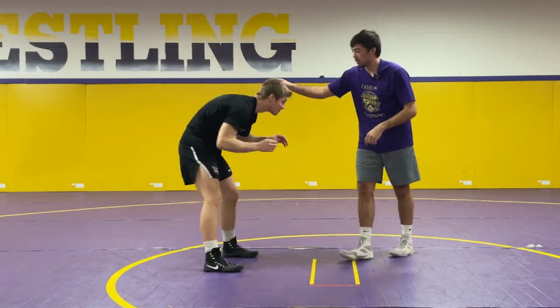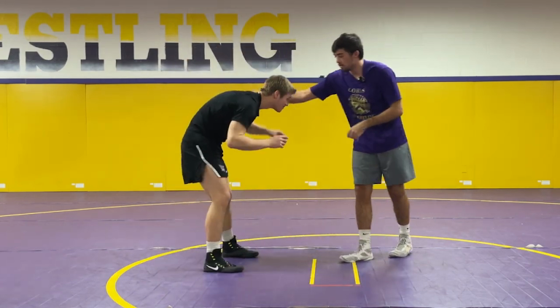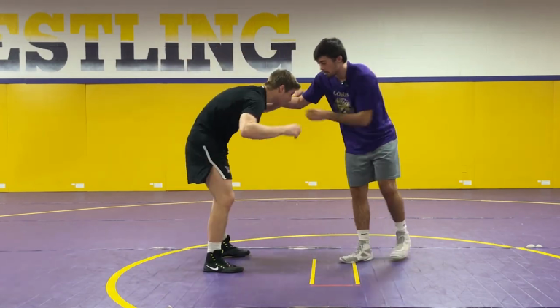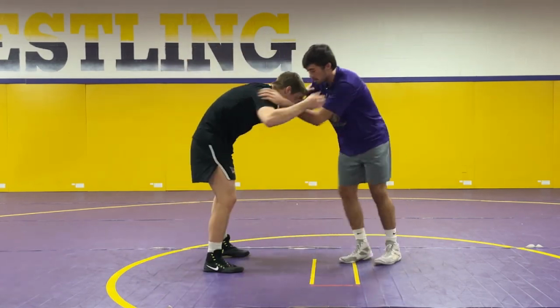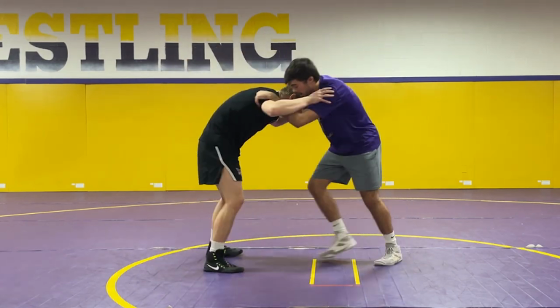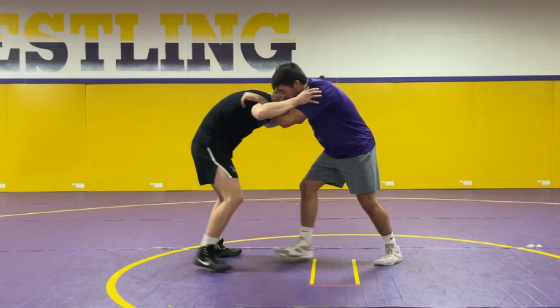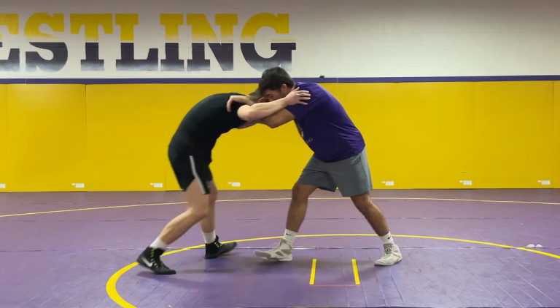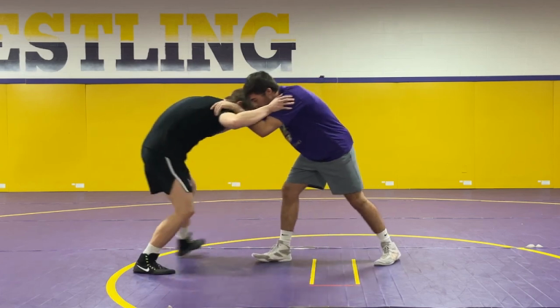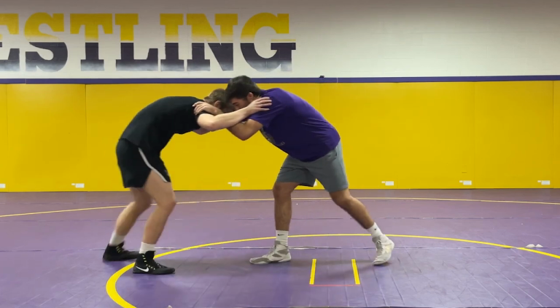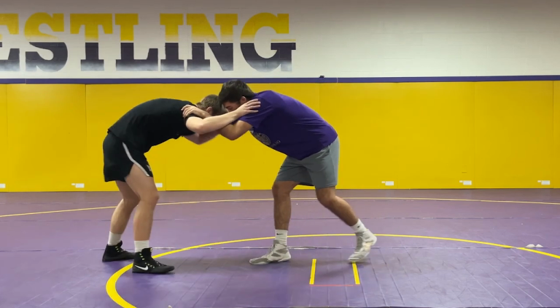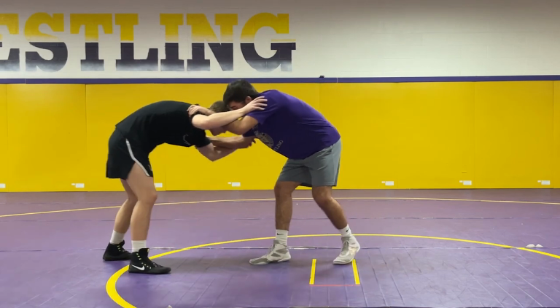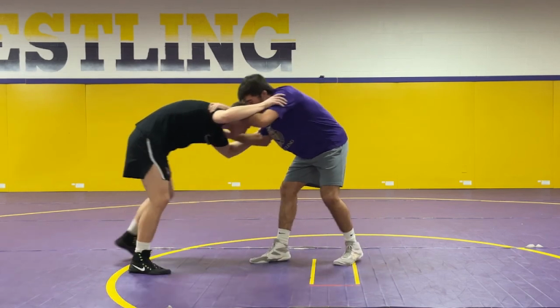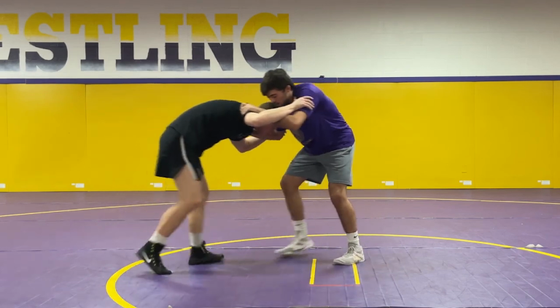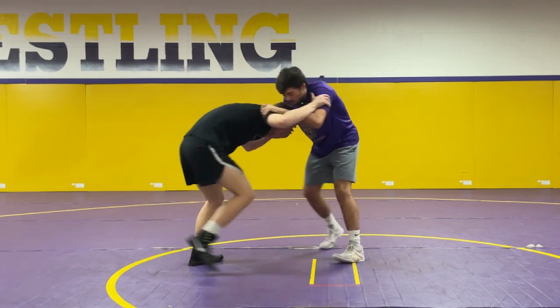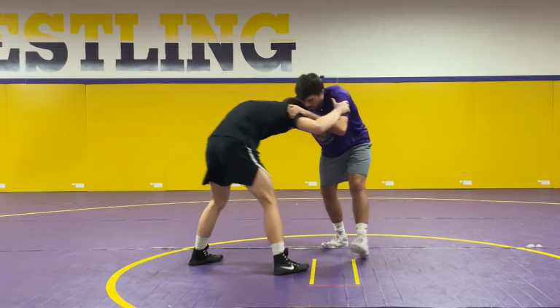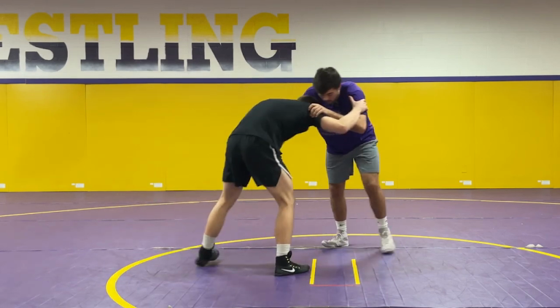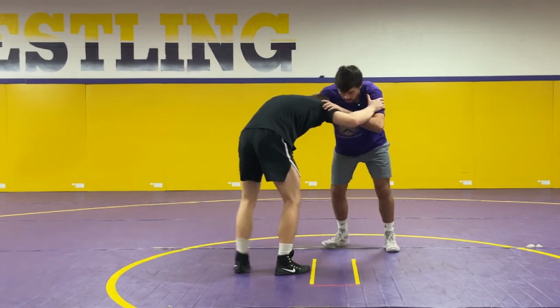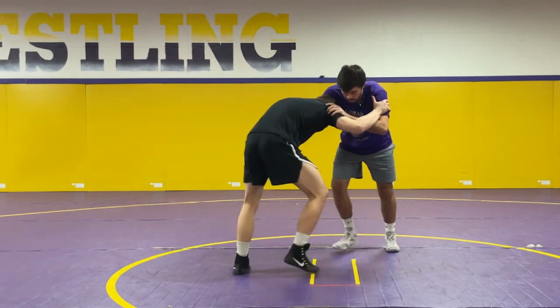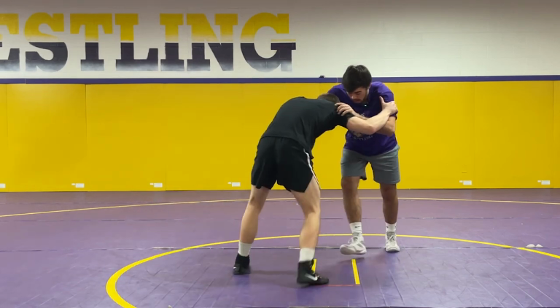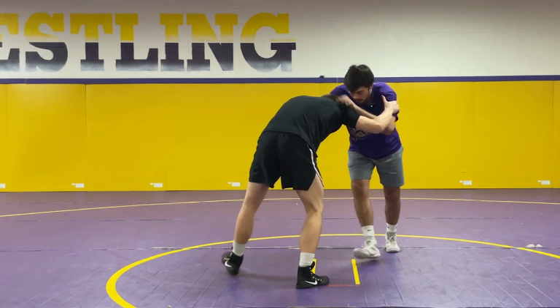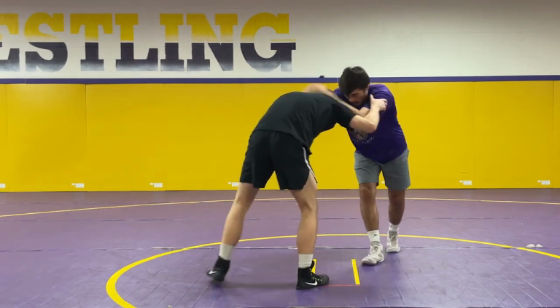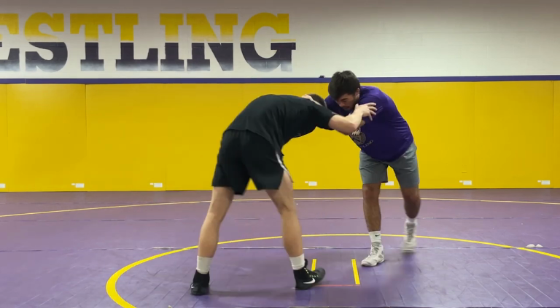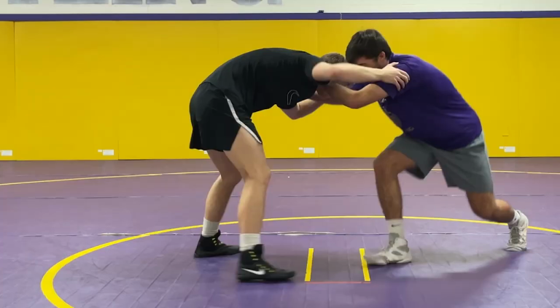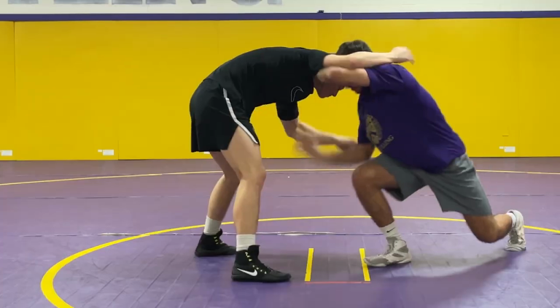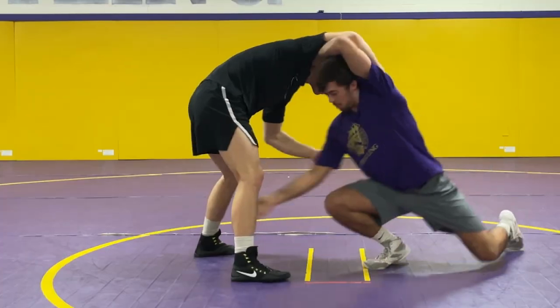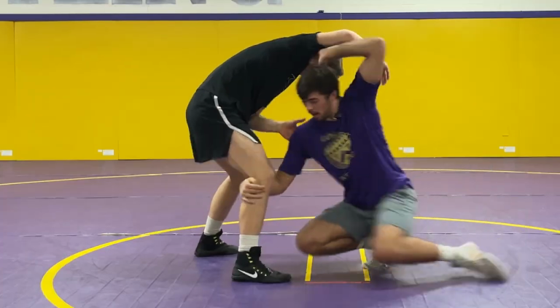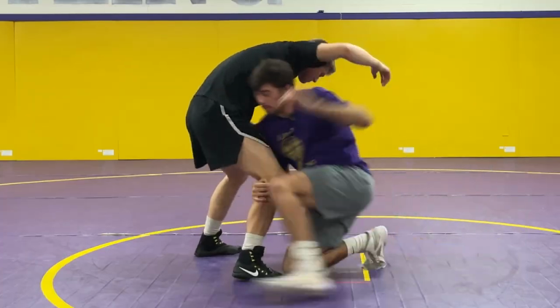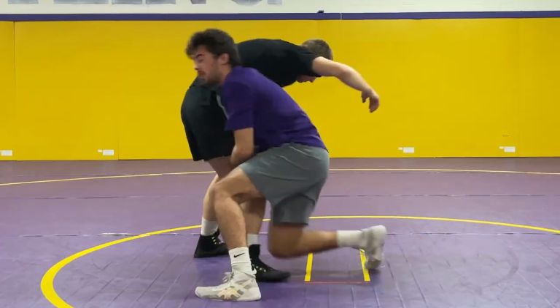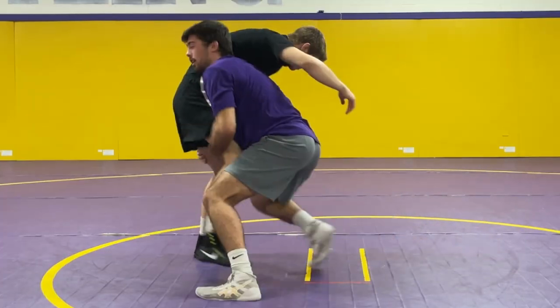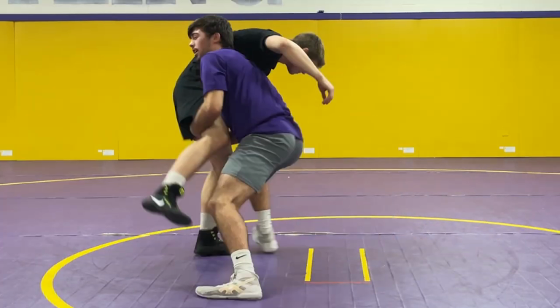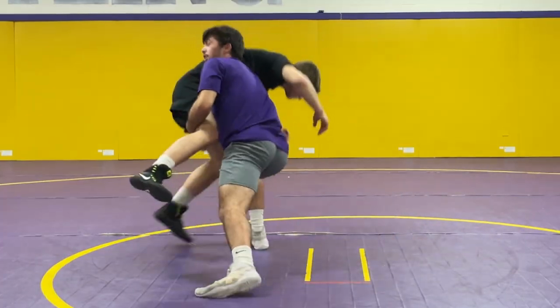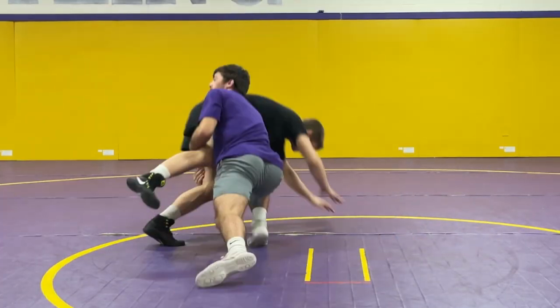One more time — moving Chase around, collar tie, pop, go.